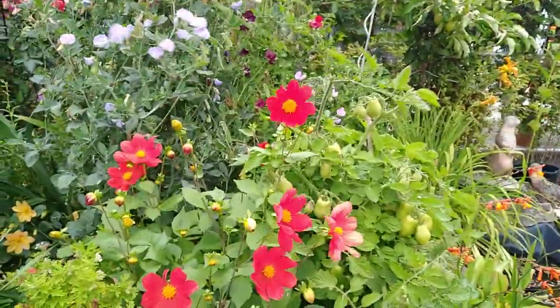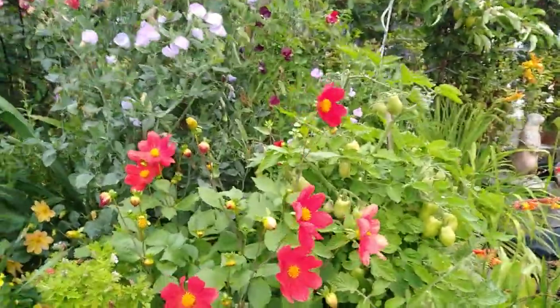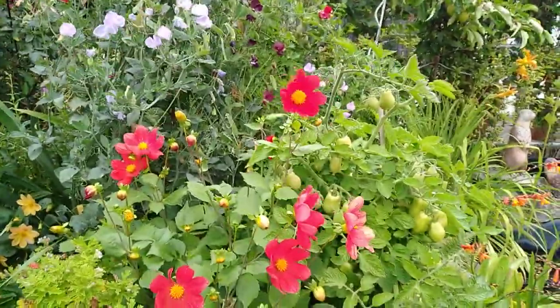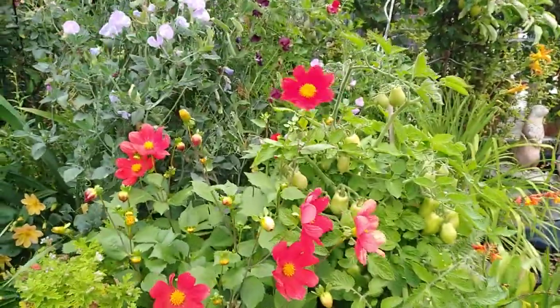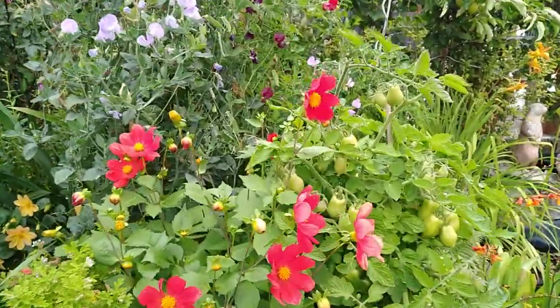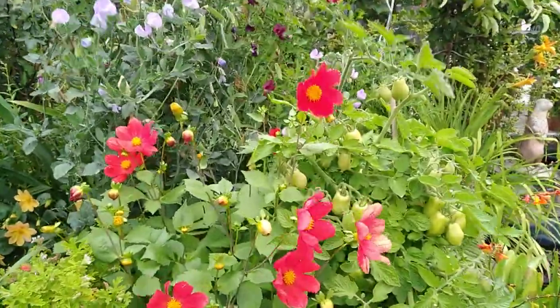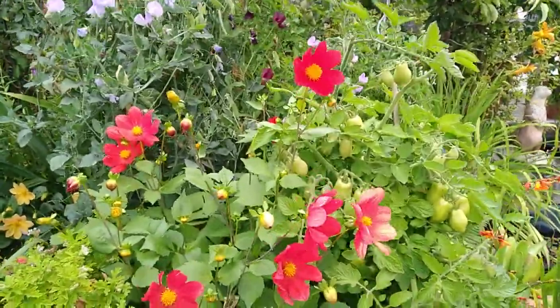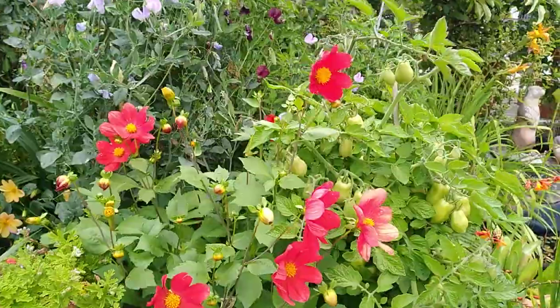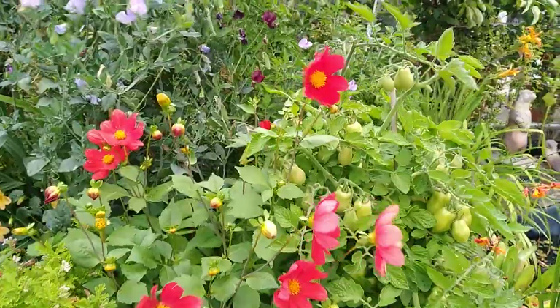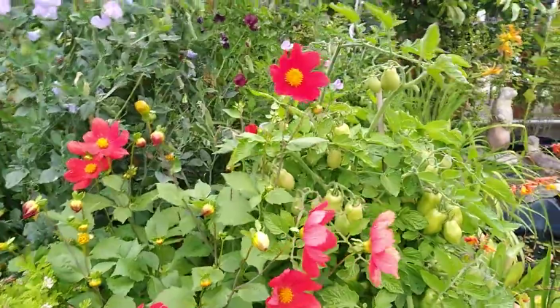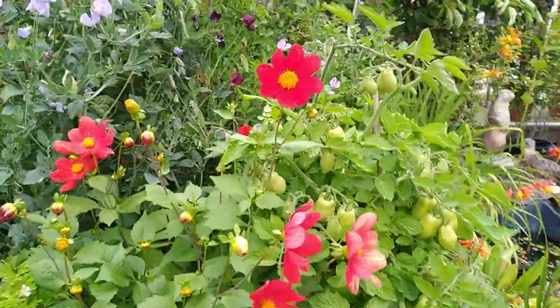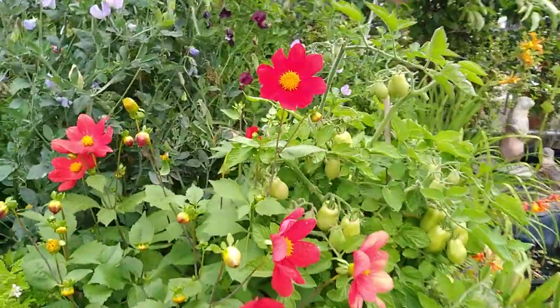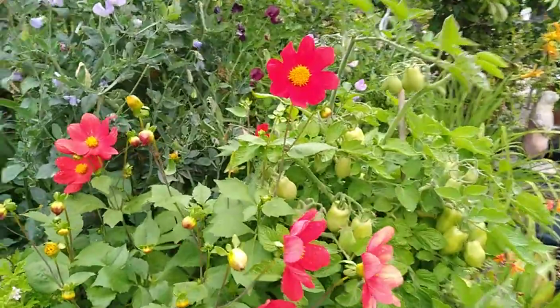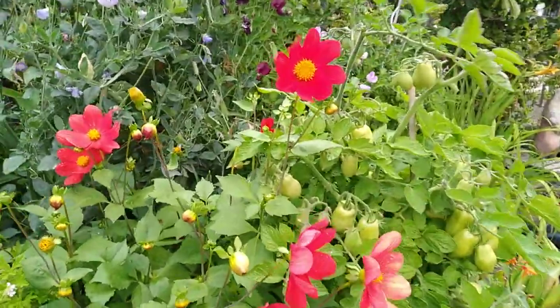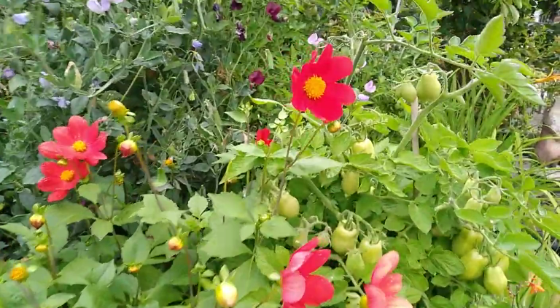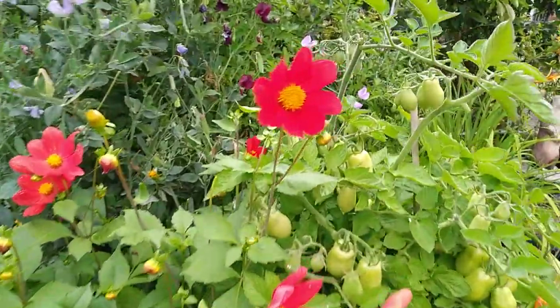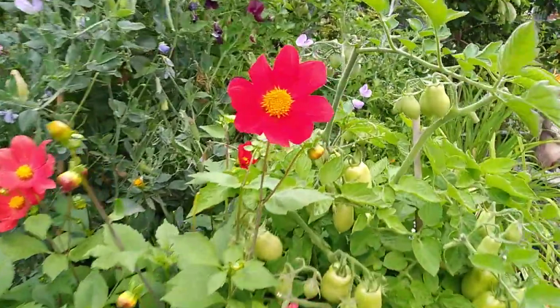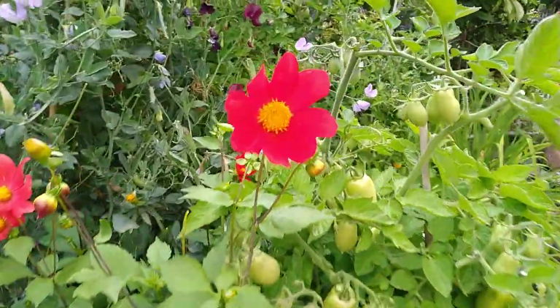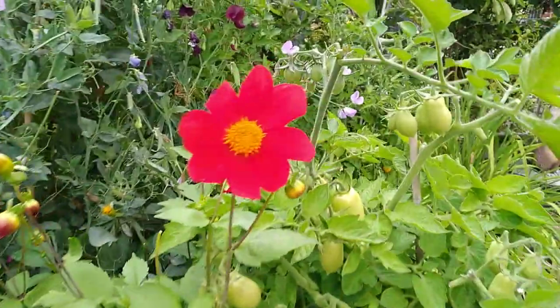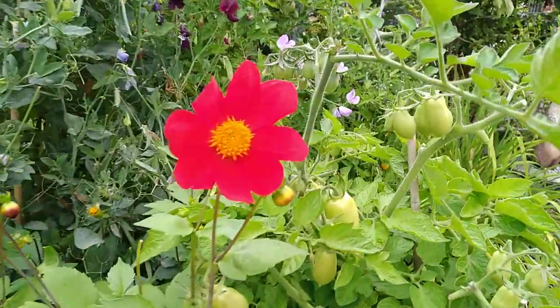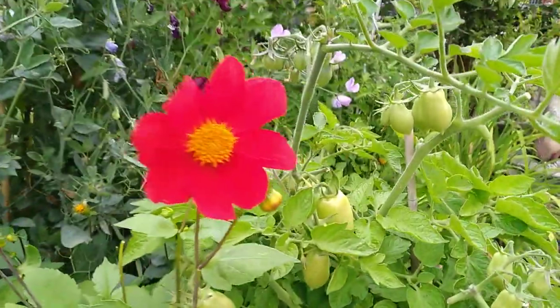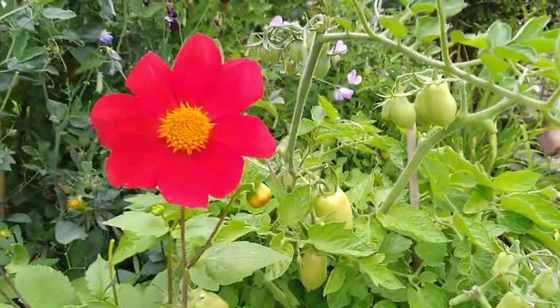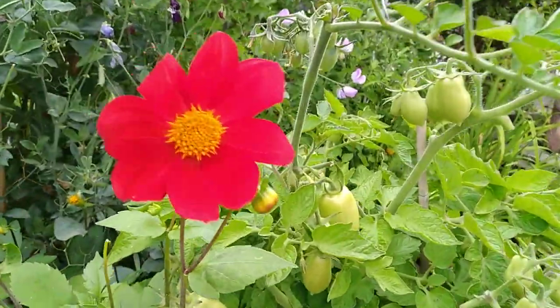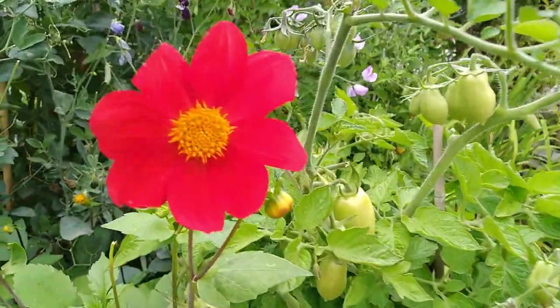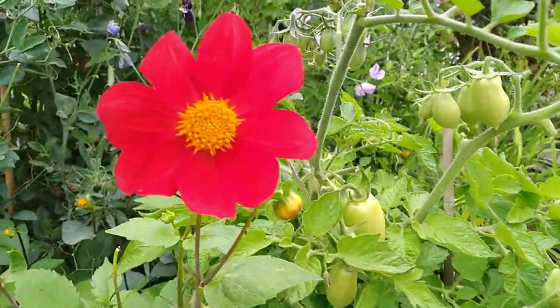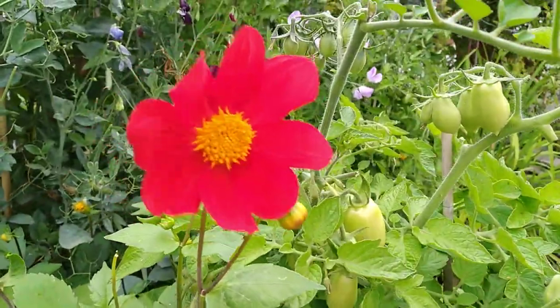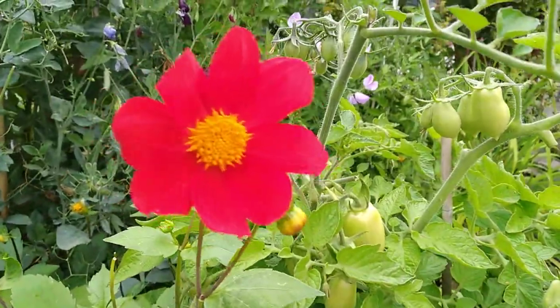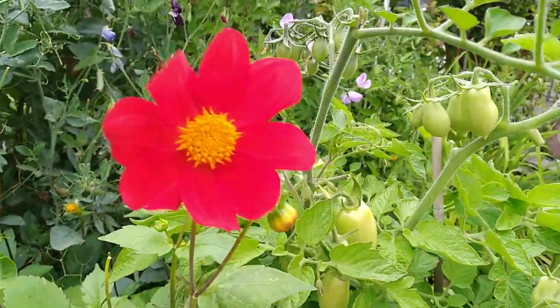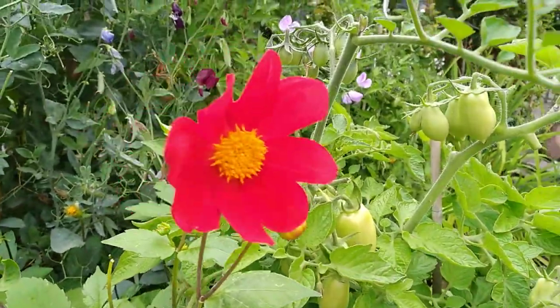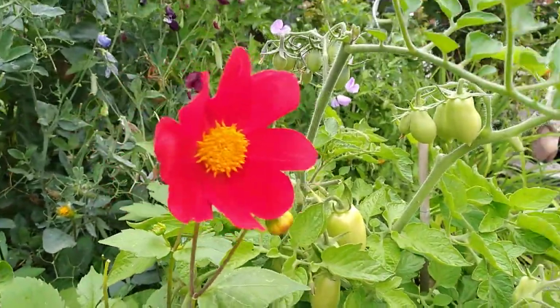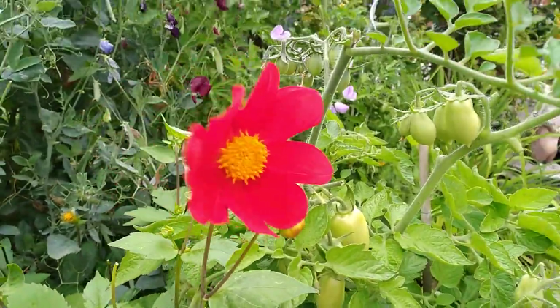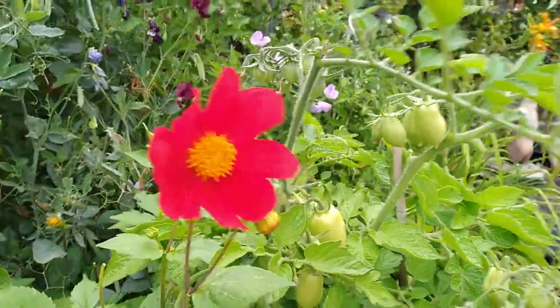Look at those dahlias - aren't they so pretty? Have a look at that. Beautiful thing.